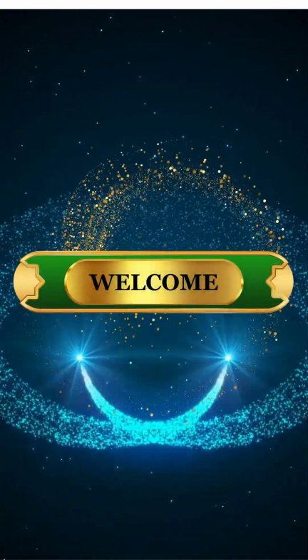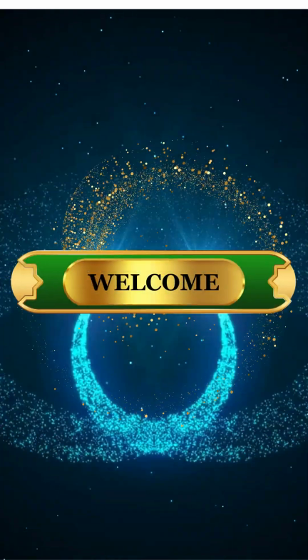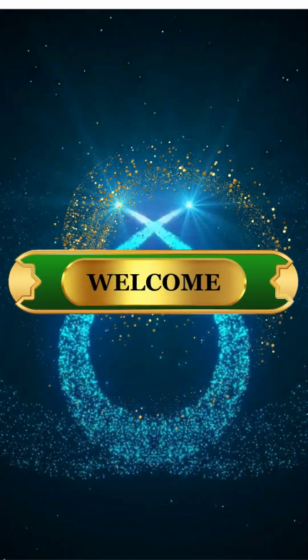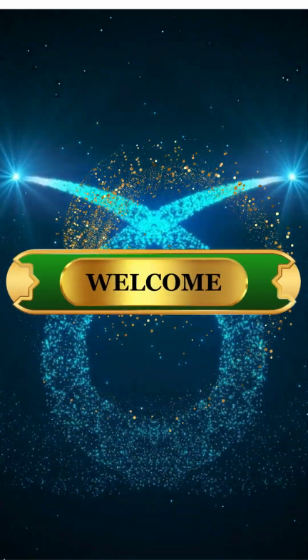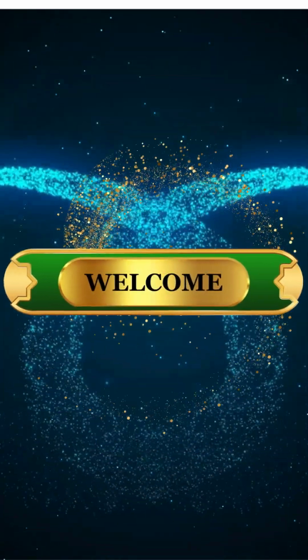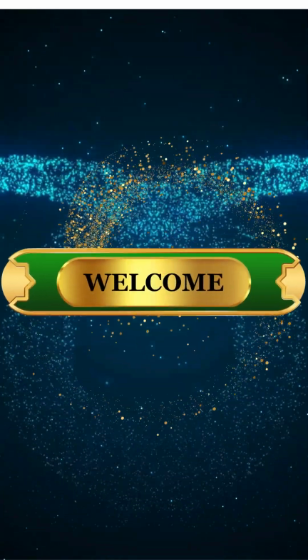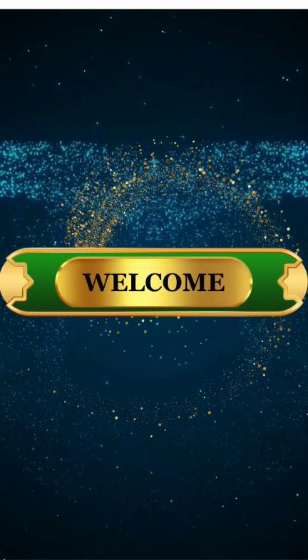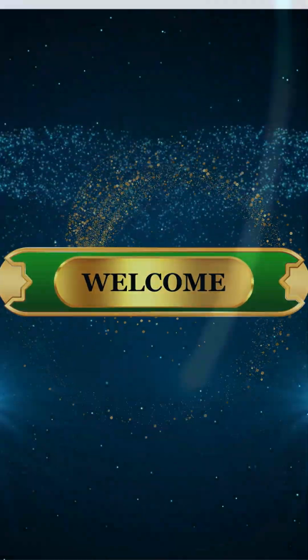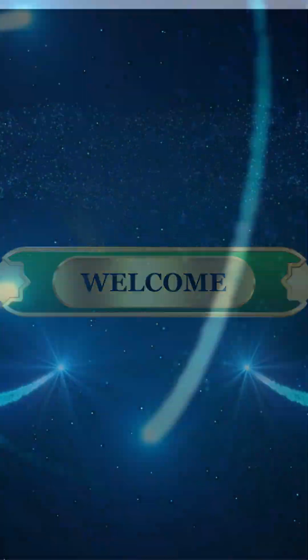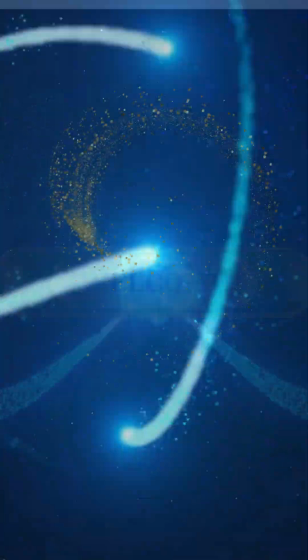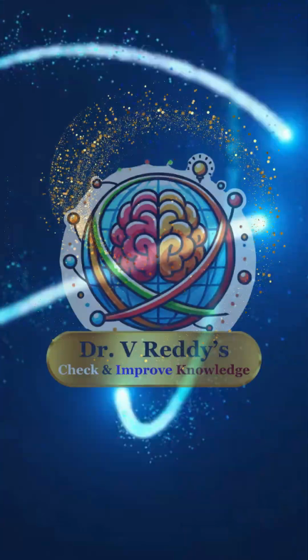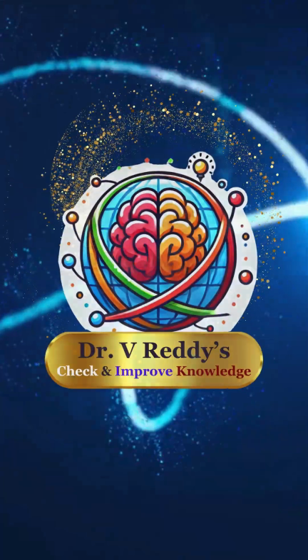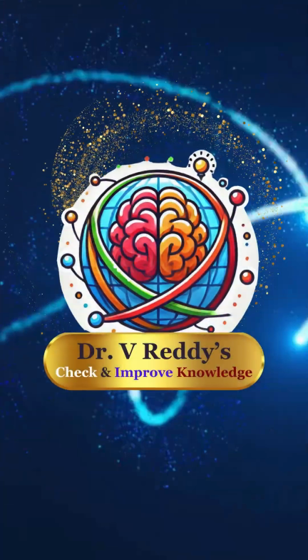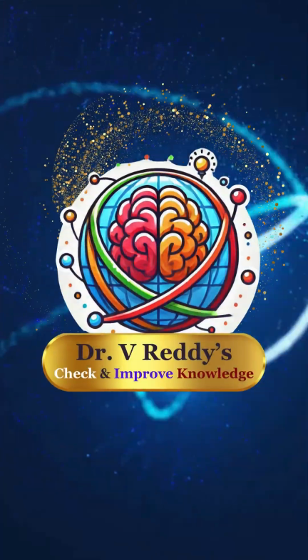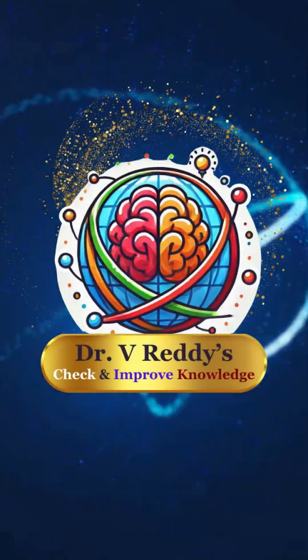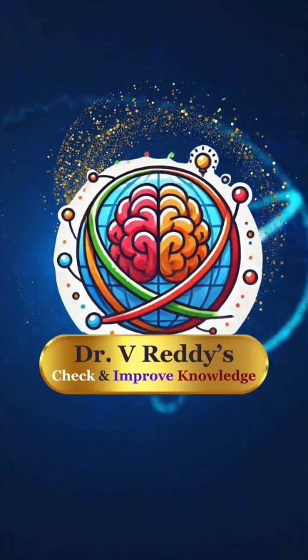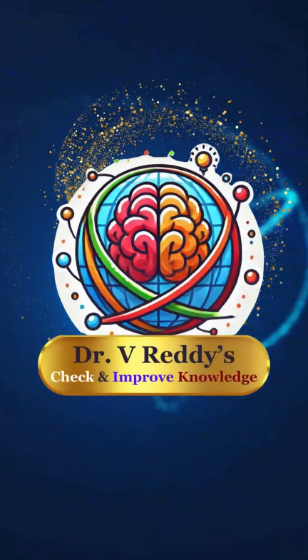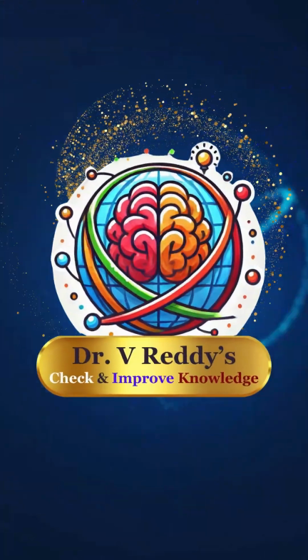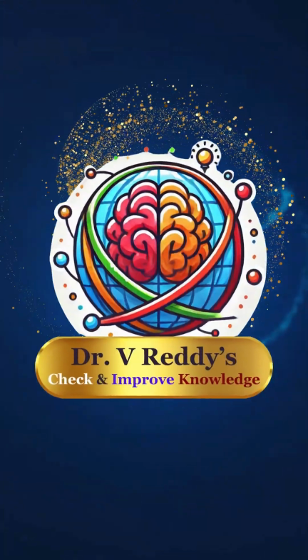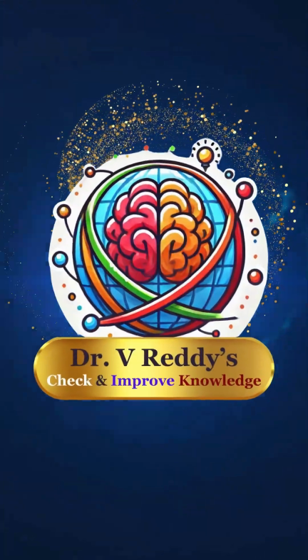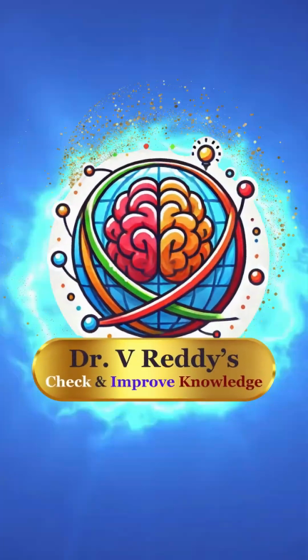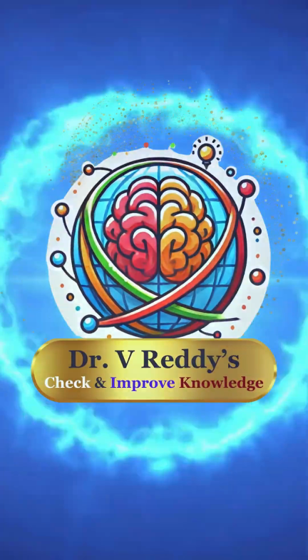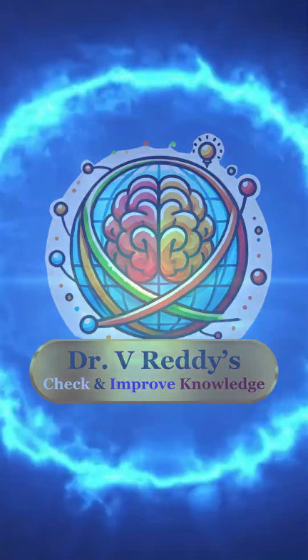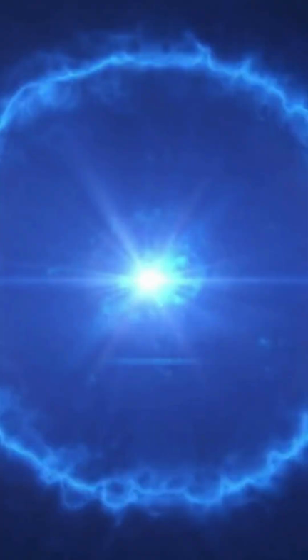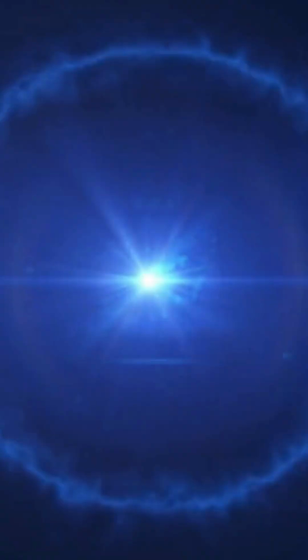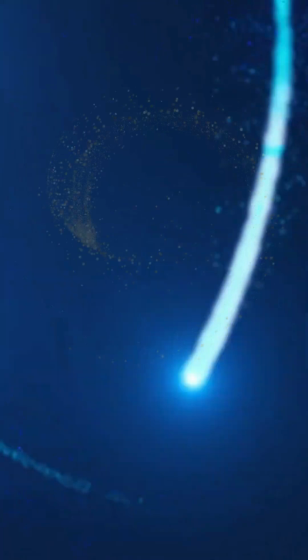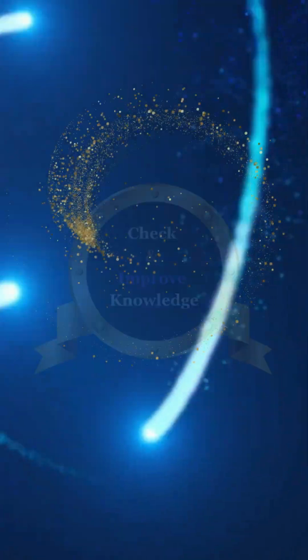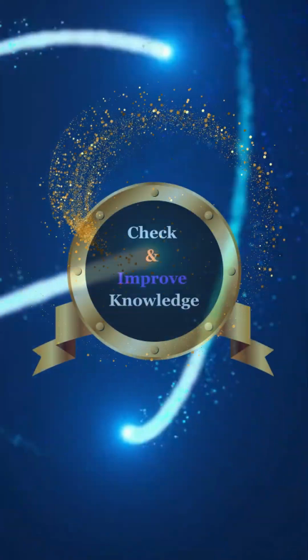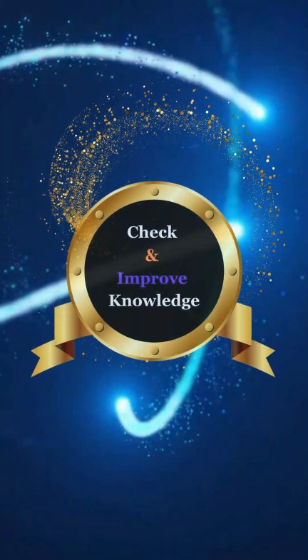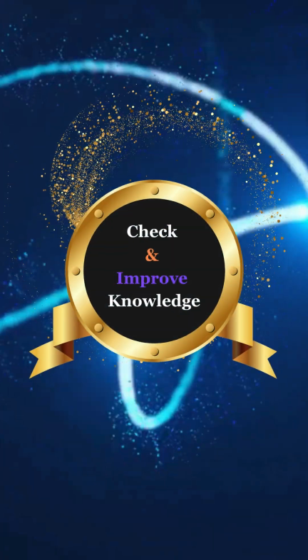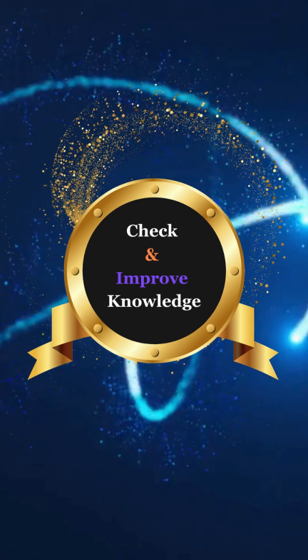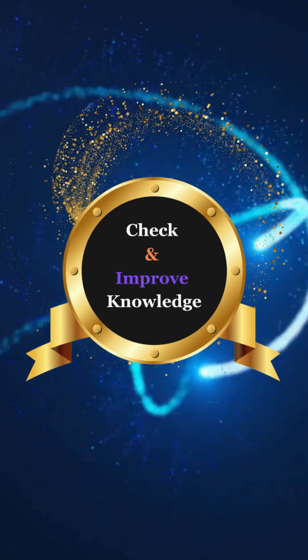Welcome, Dr. V. Redis. Check and improve knowledge.